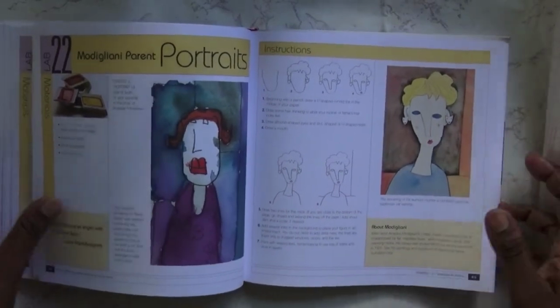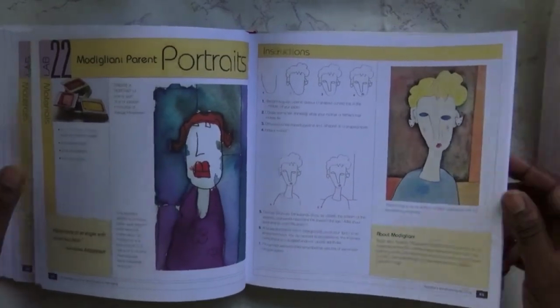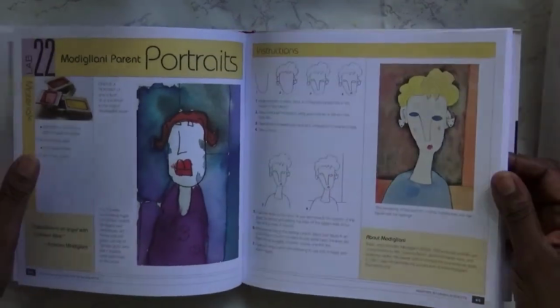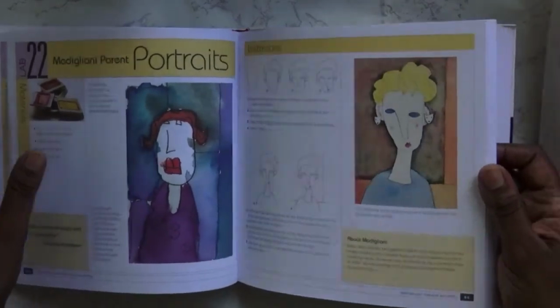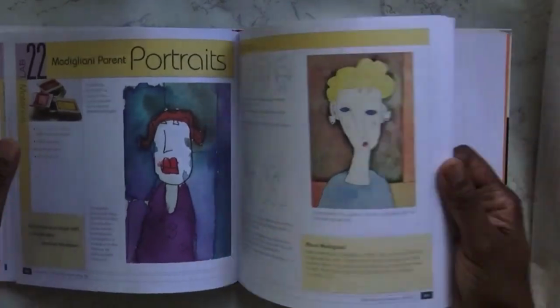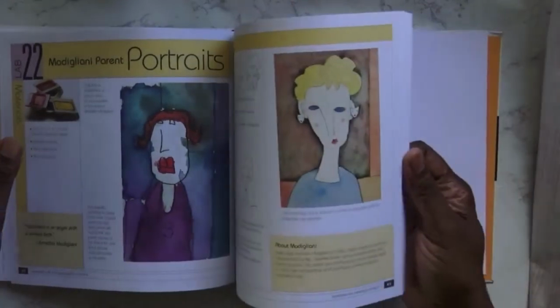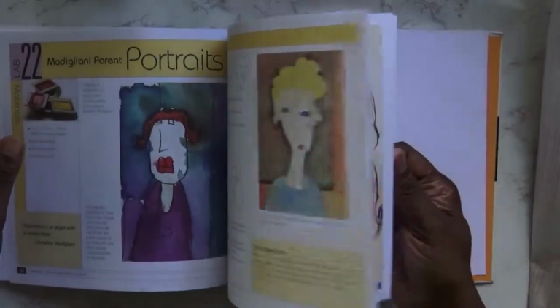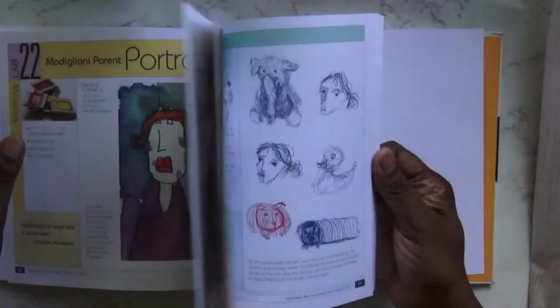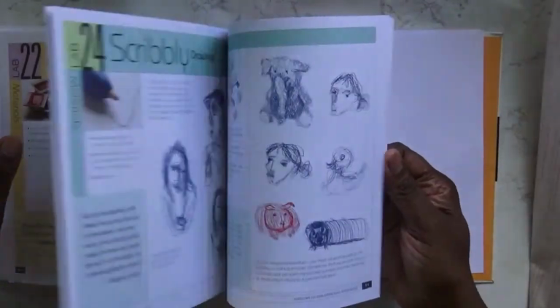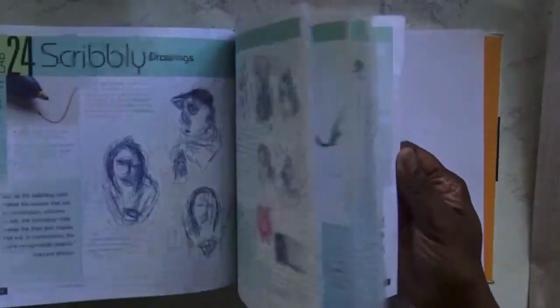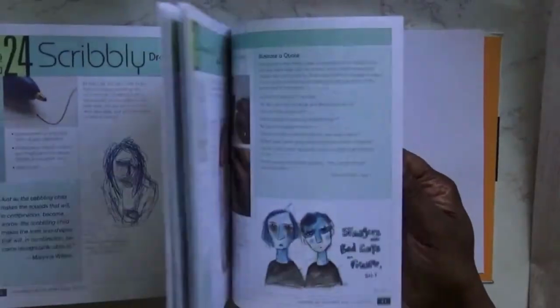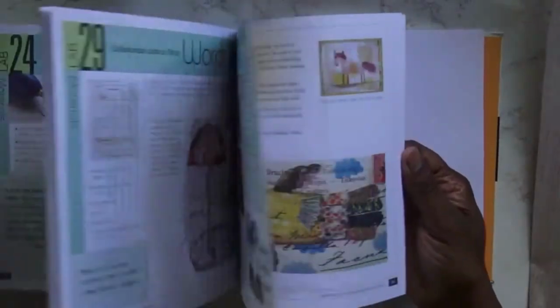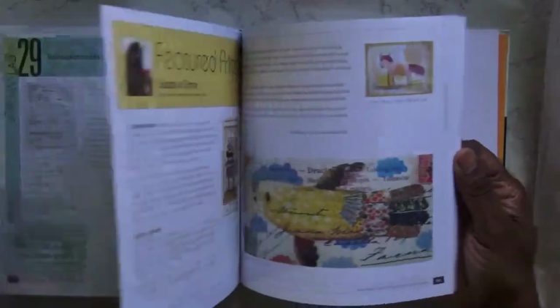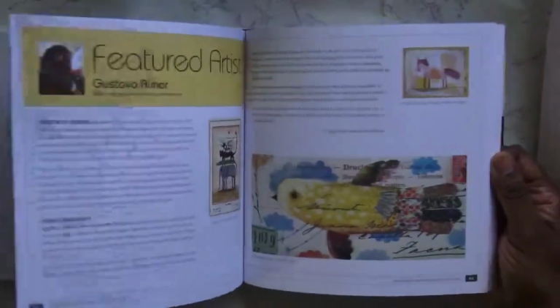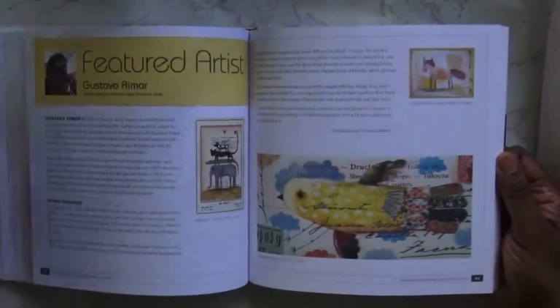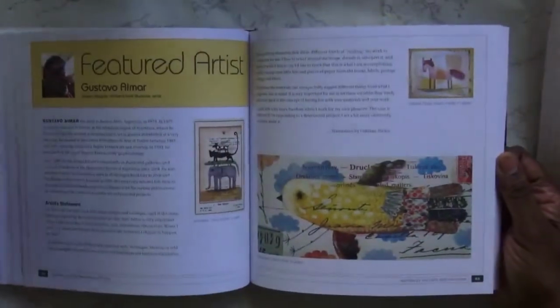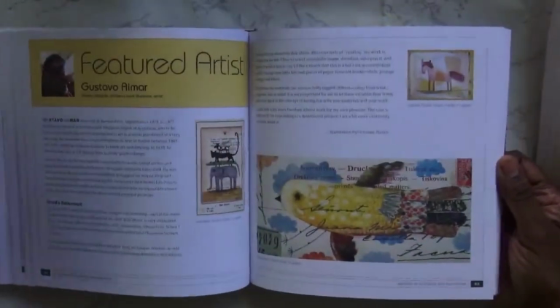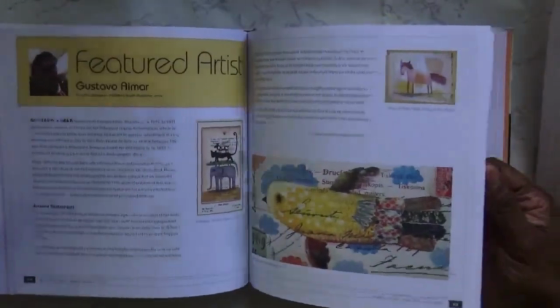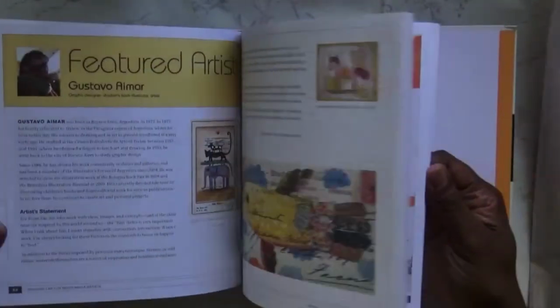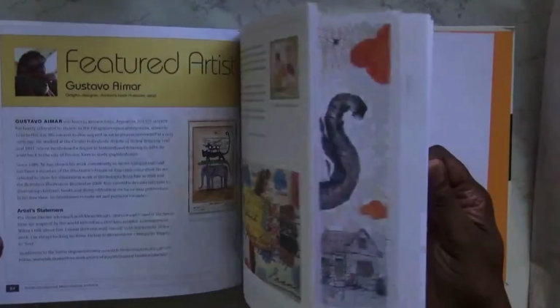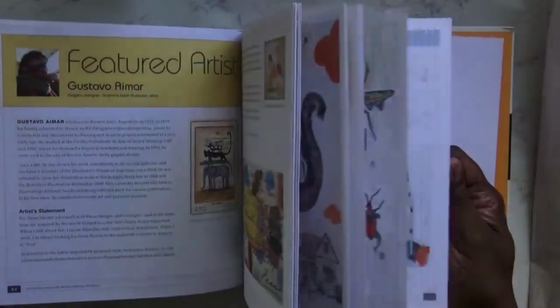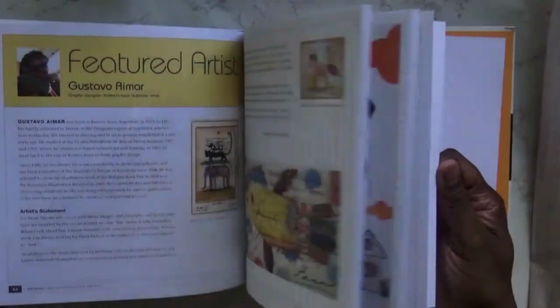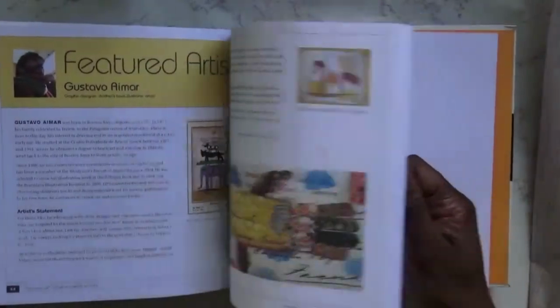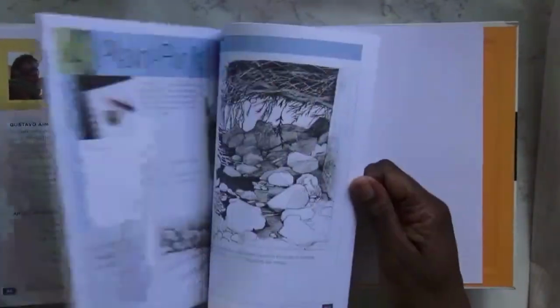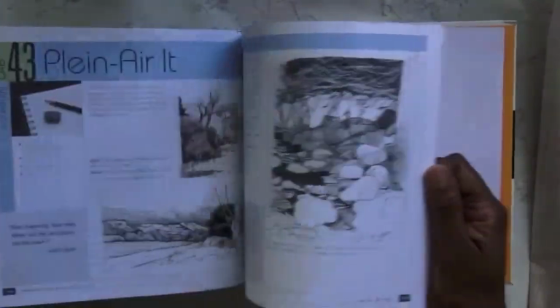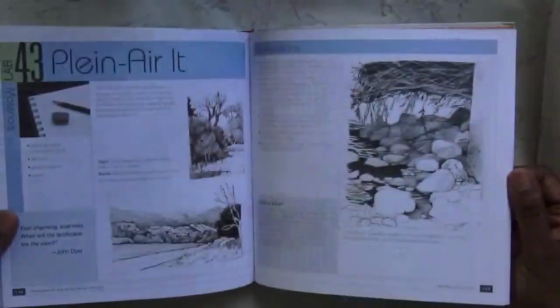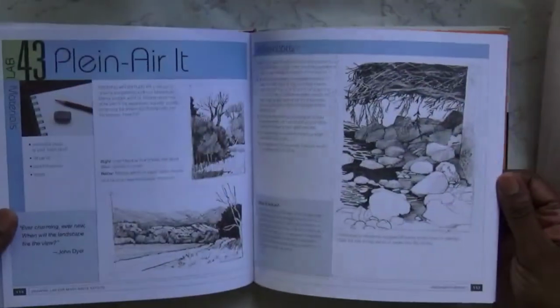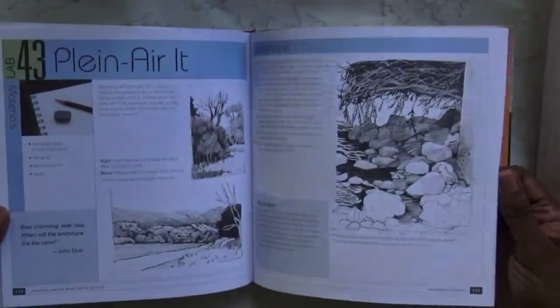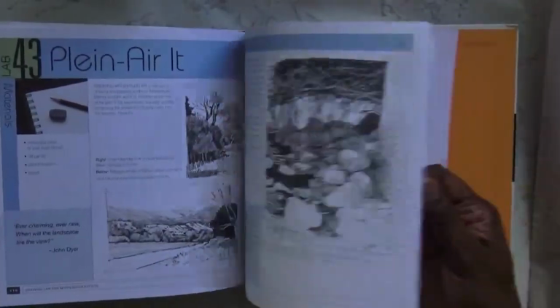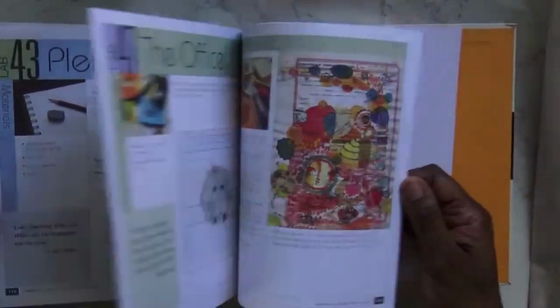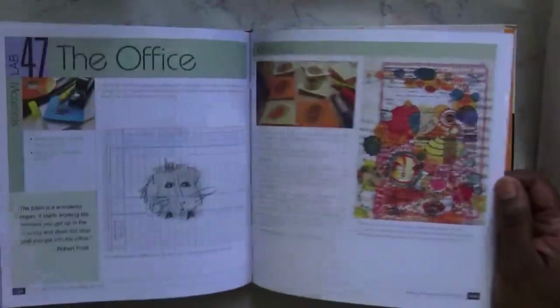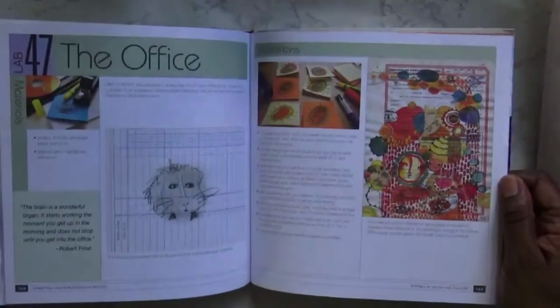It's definitely one that you should take a look at — and that's Drawing Lab.